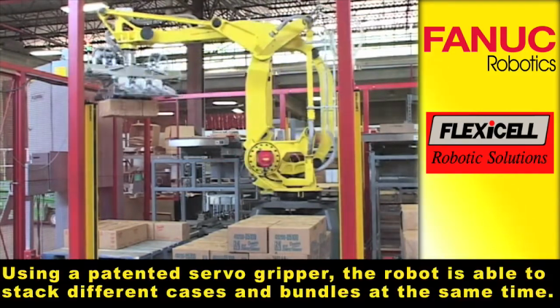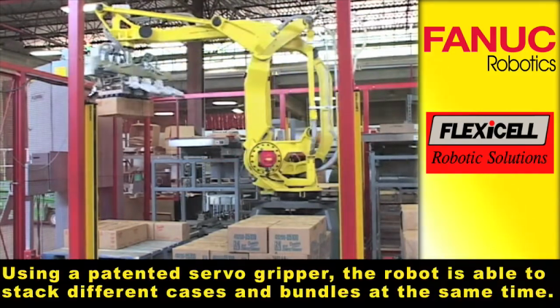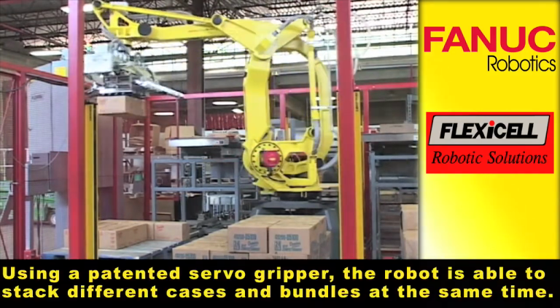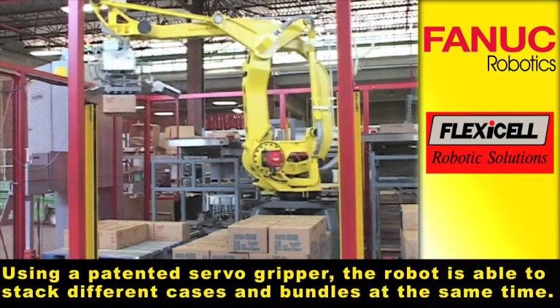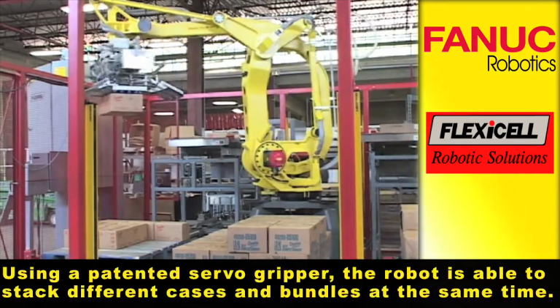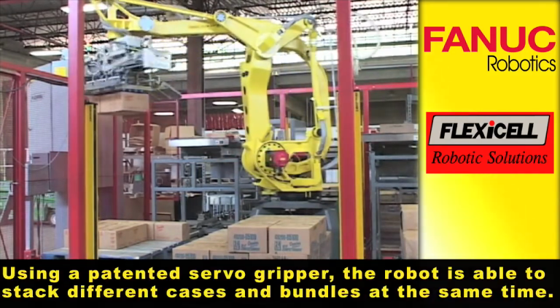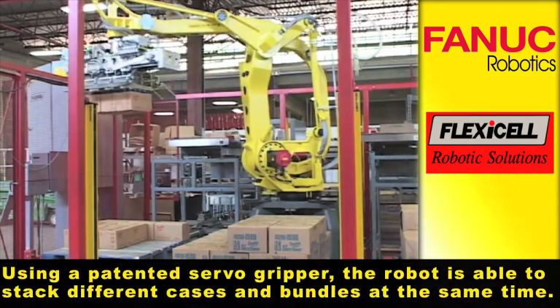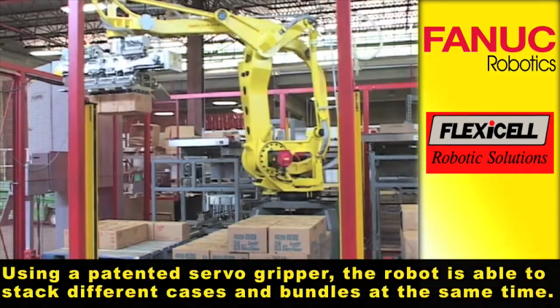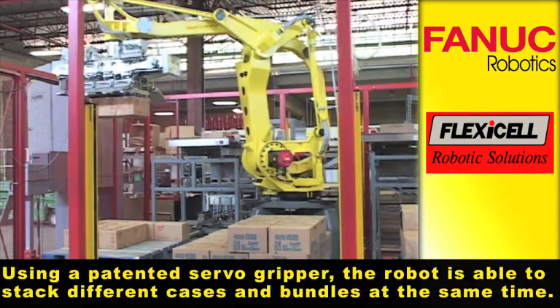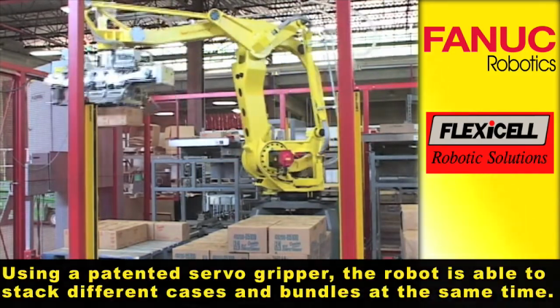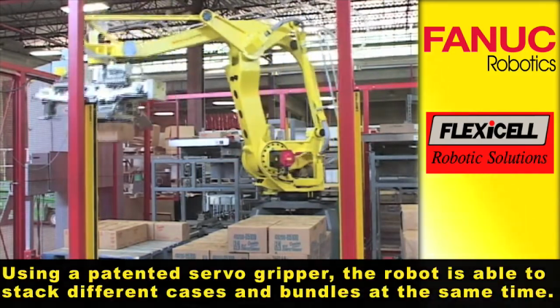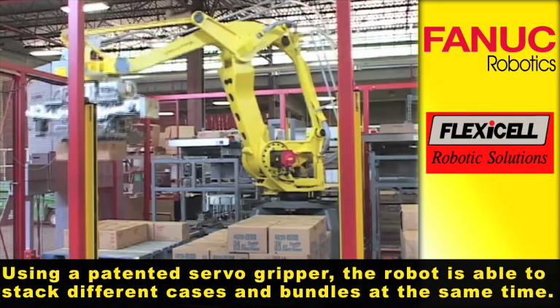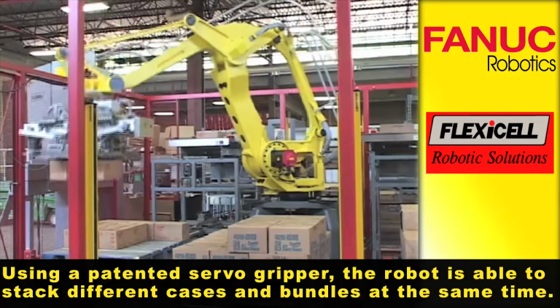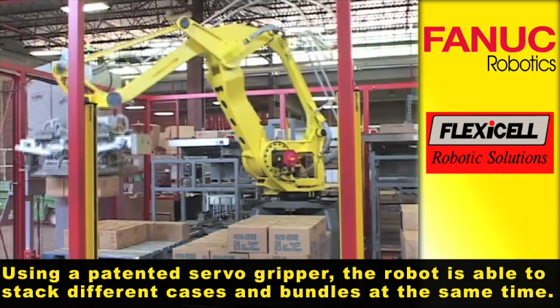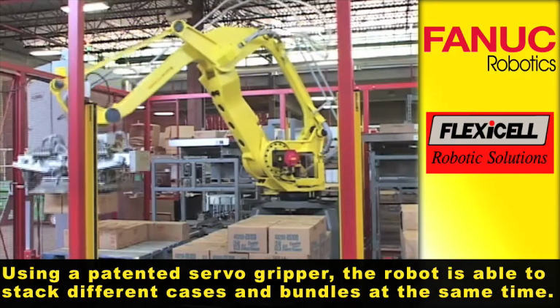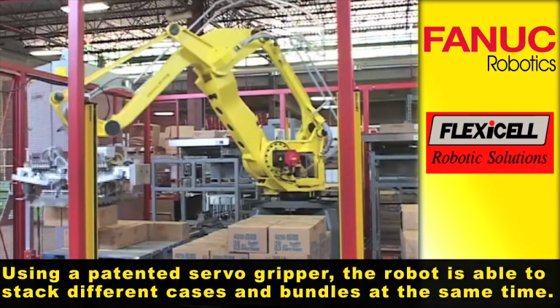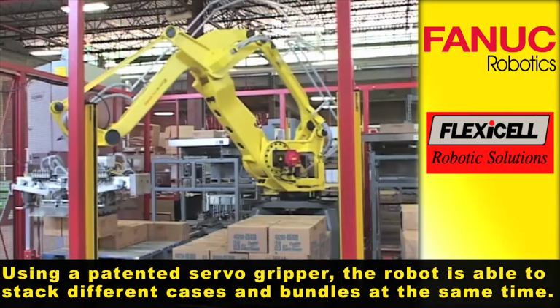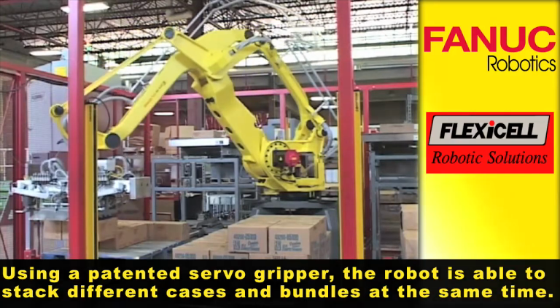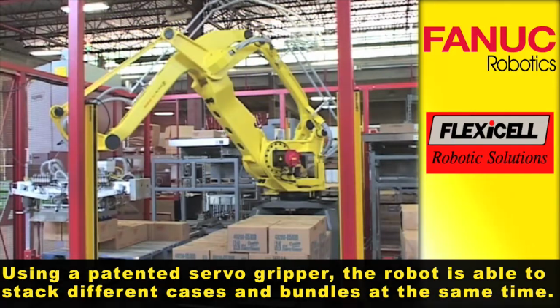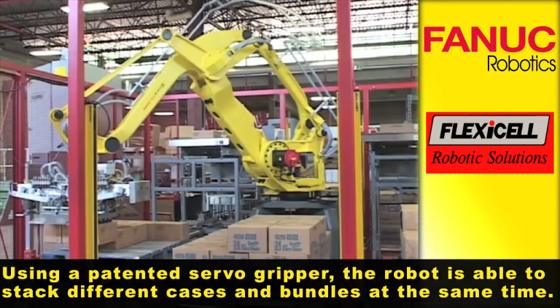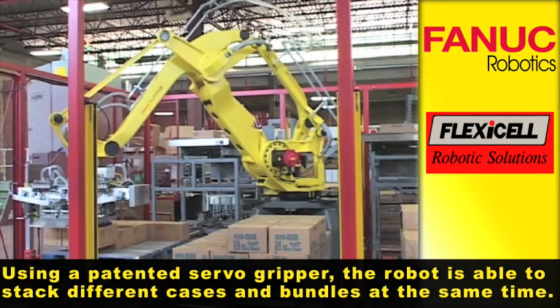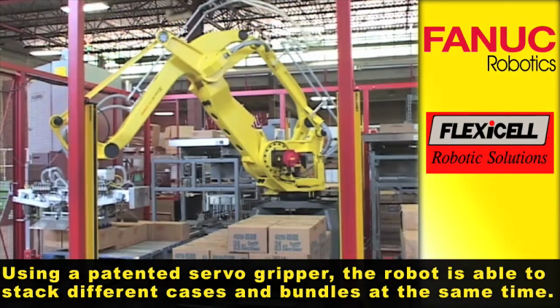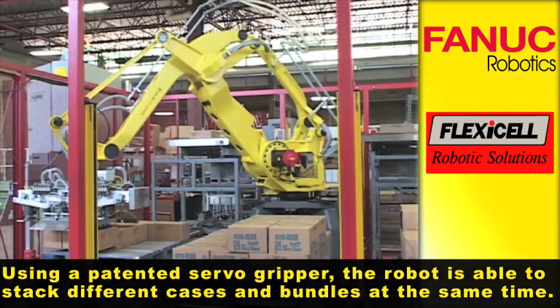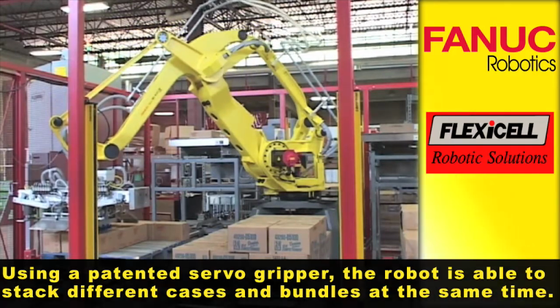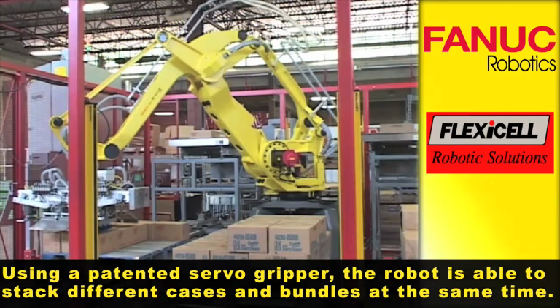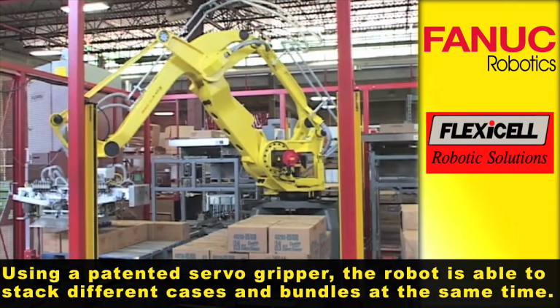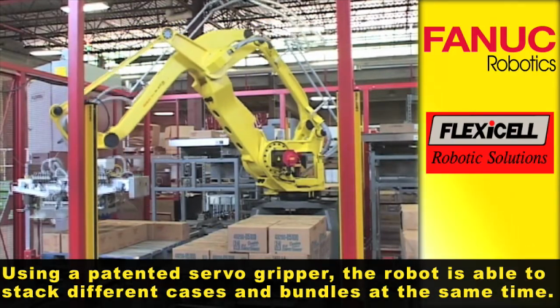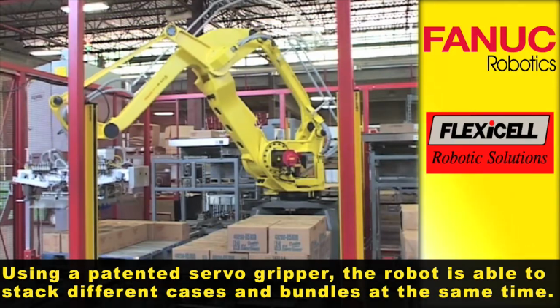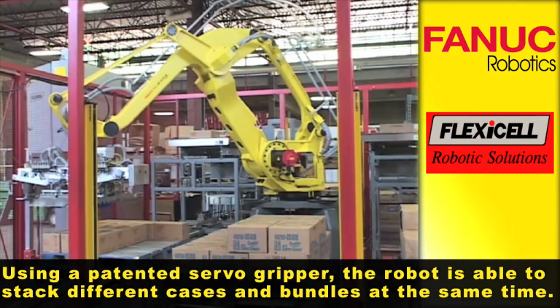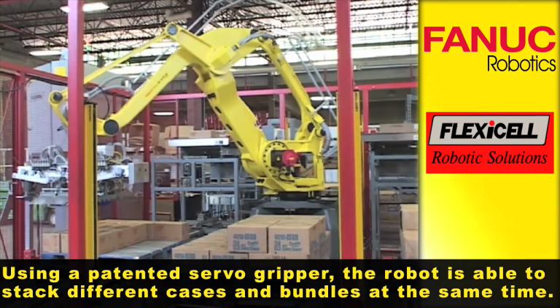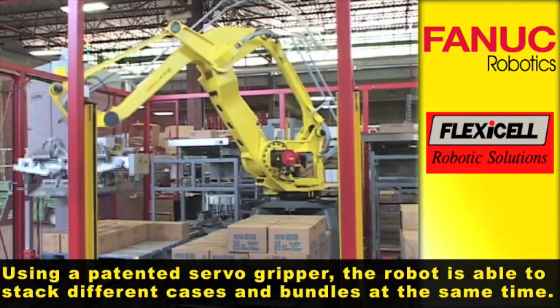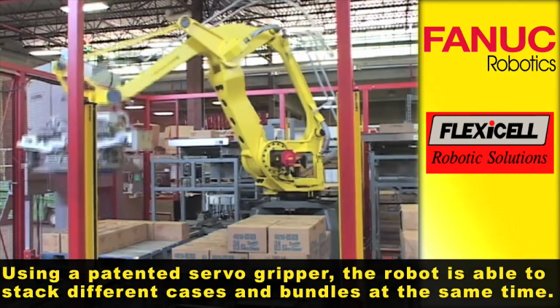Using a patented servo gripper, the robot is able to stack different cases and bundles at the same time.